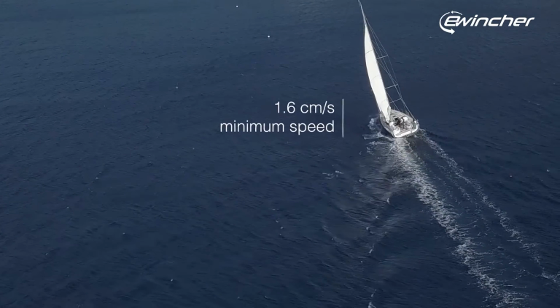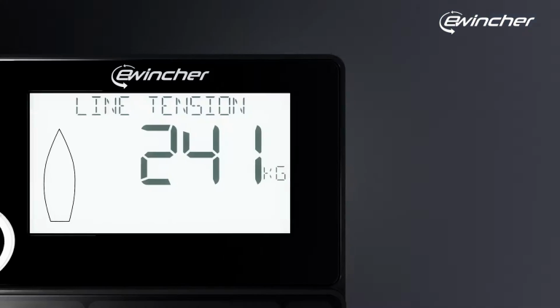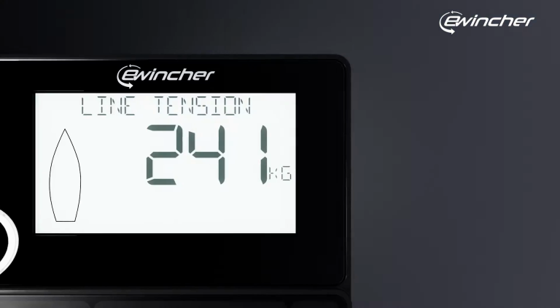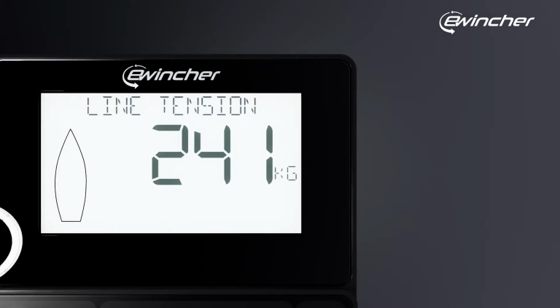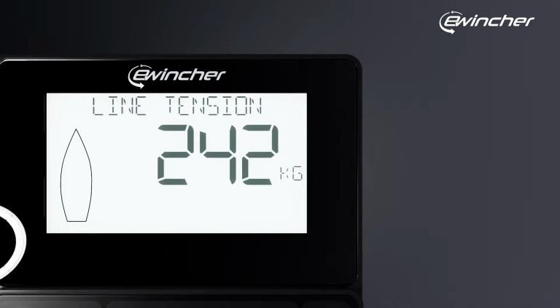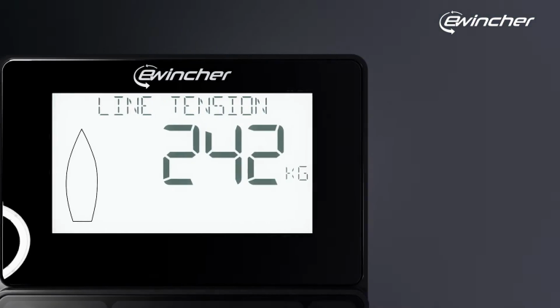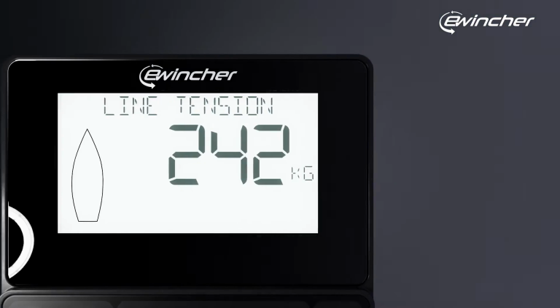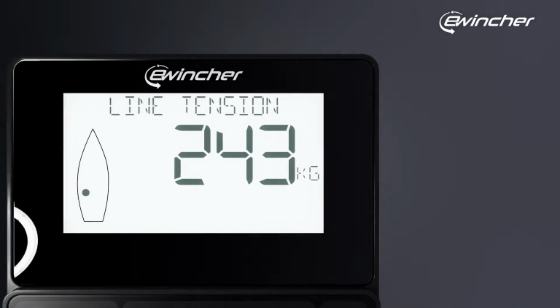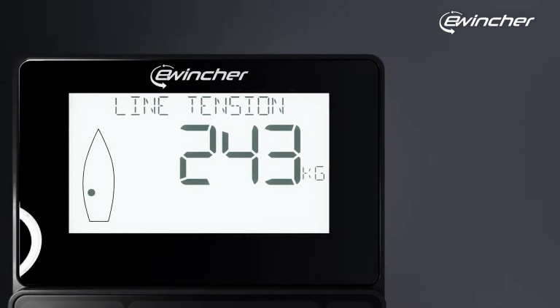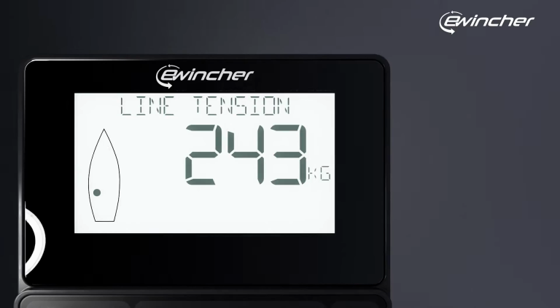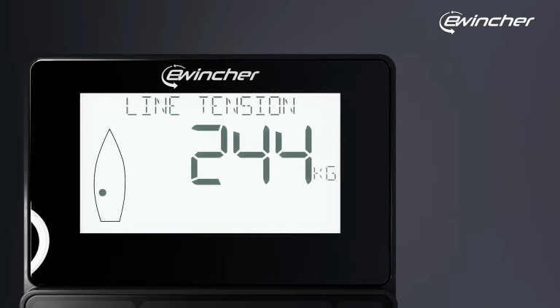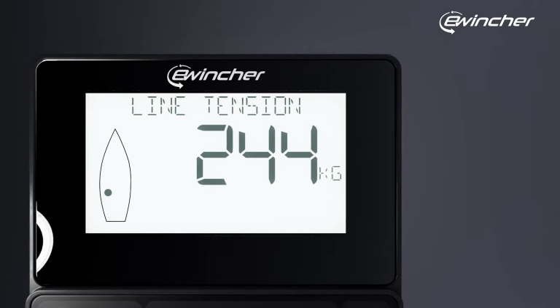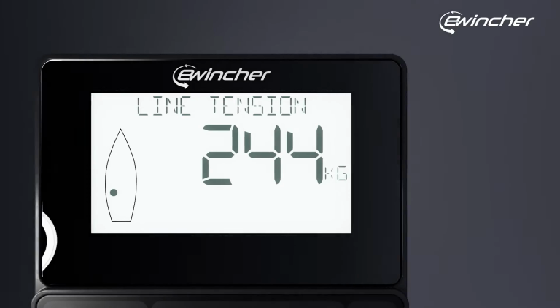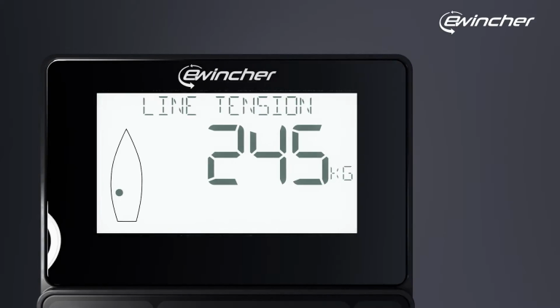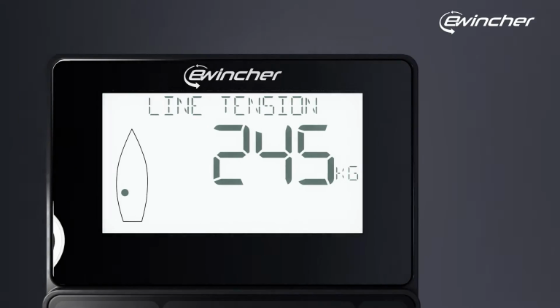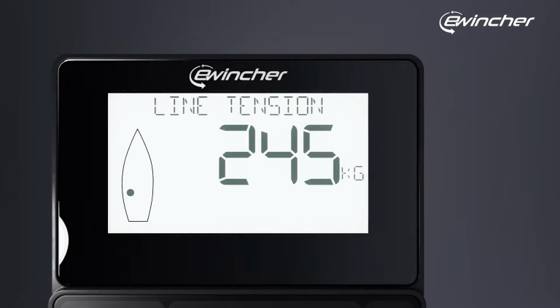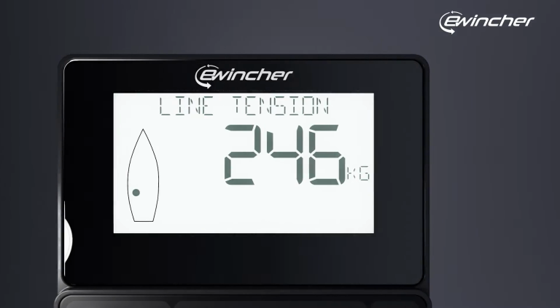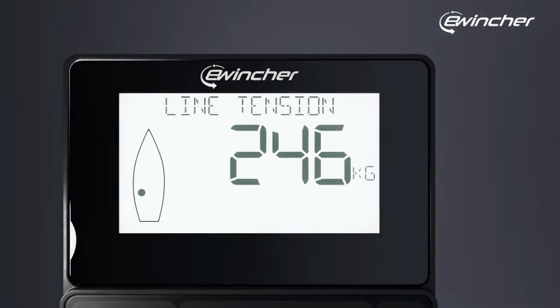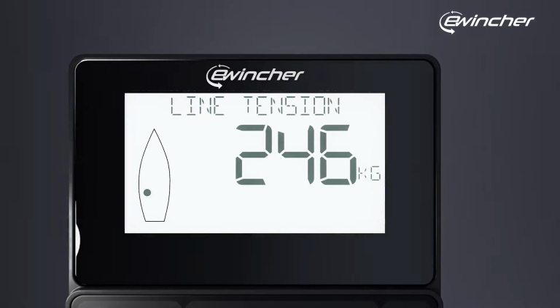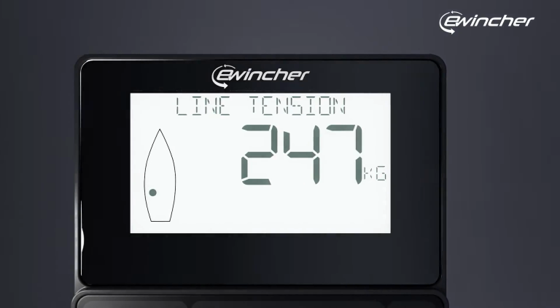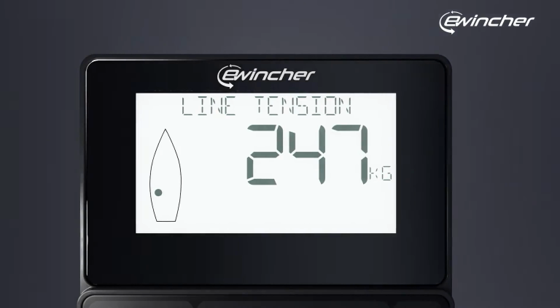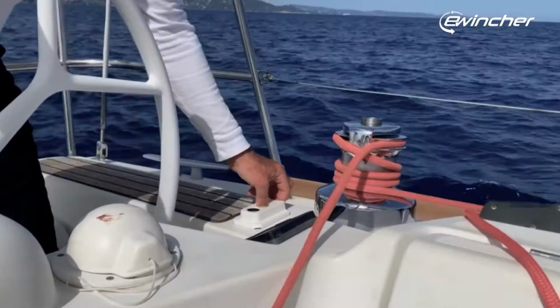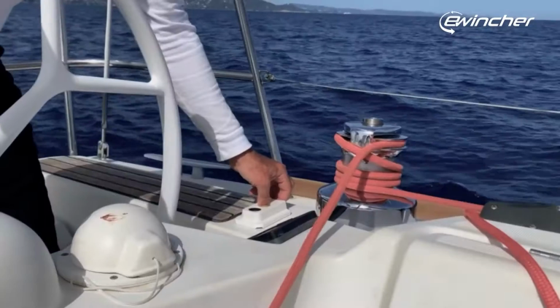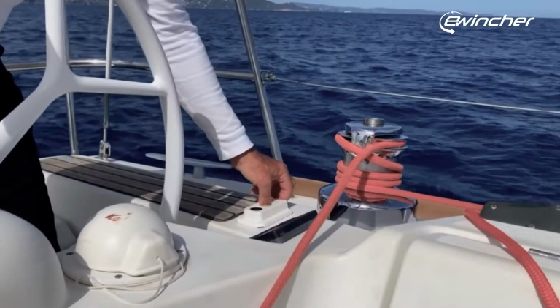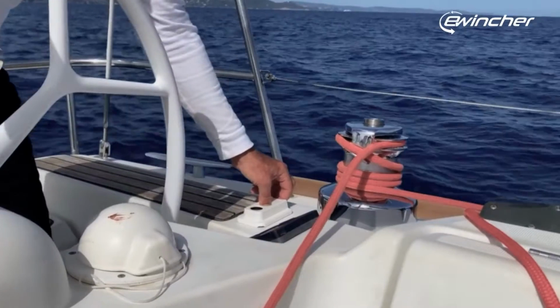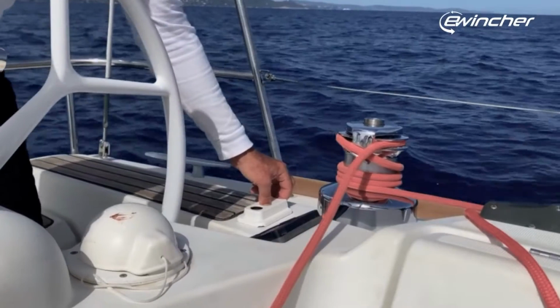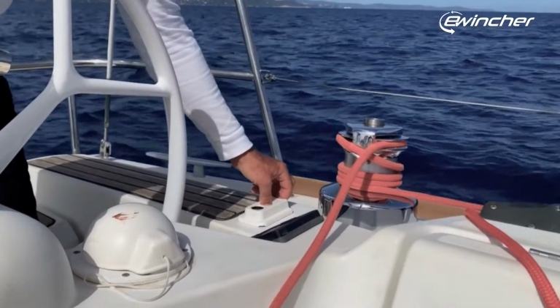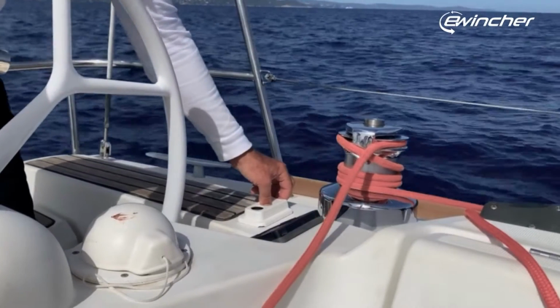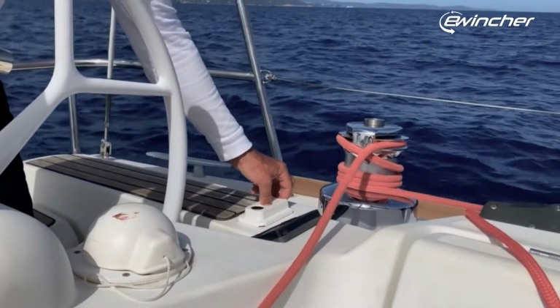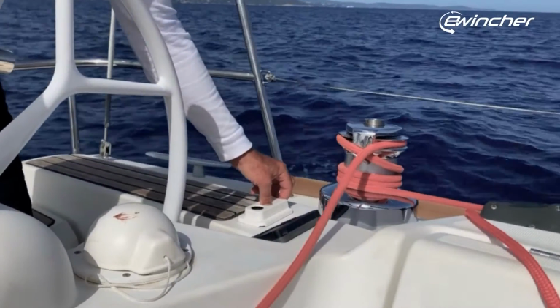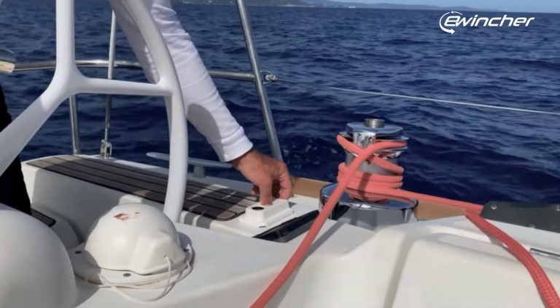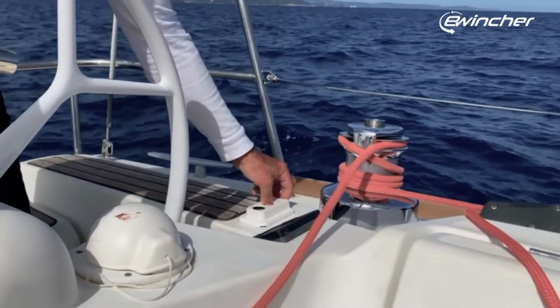Plus, our real-time line tension monitoring ensures a seamless sailing experience.